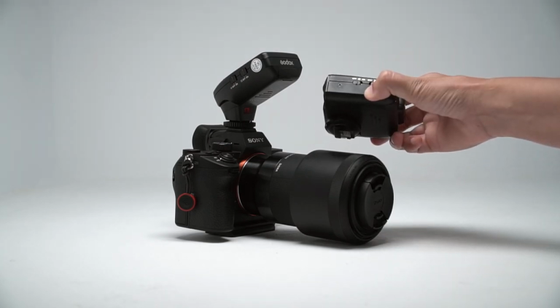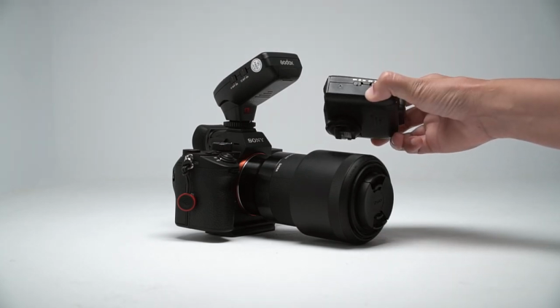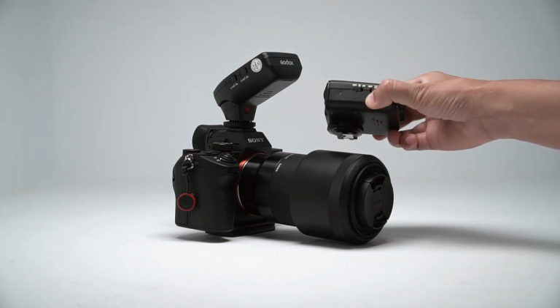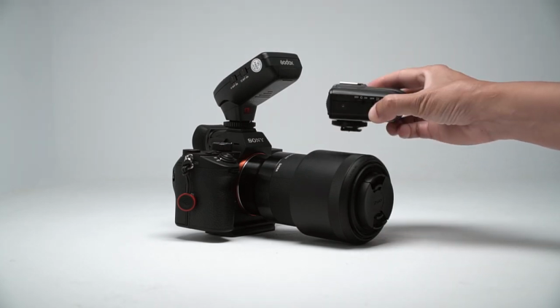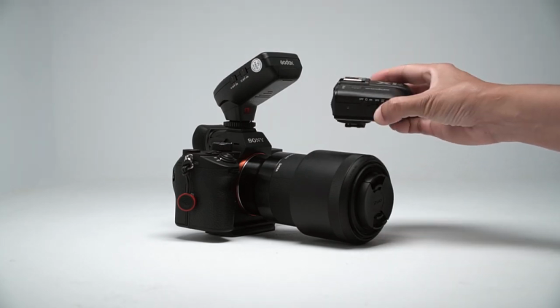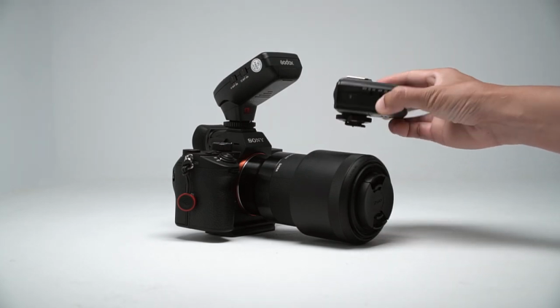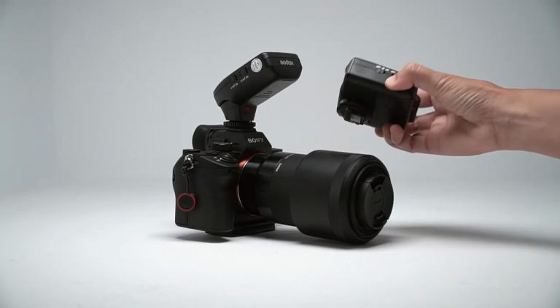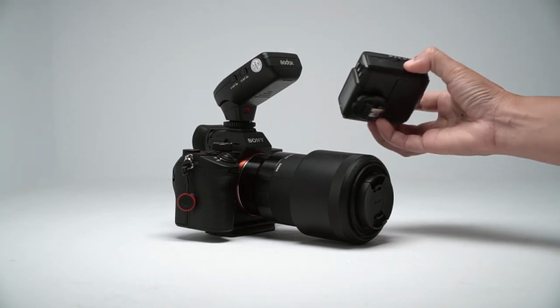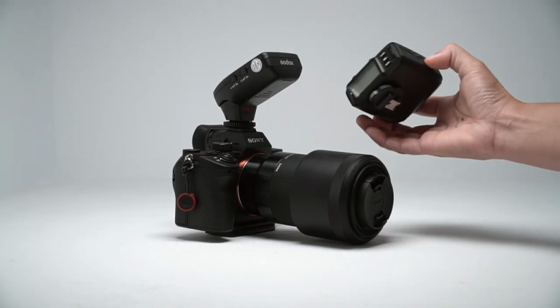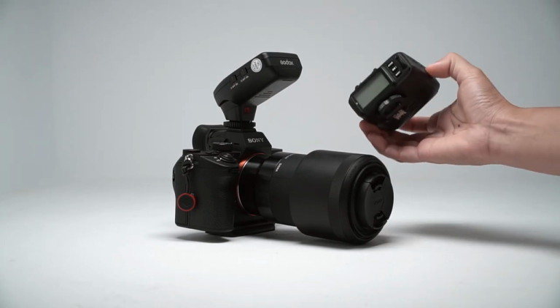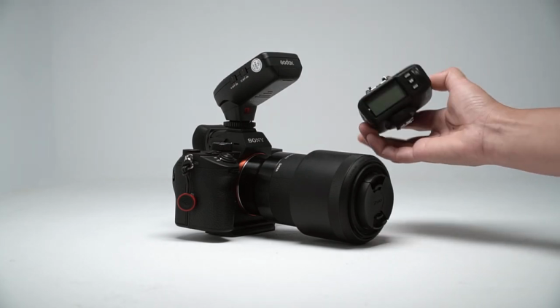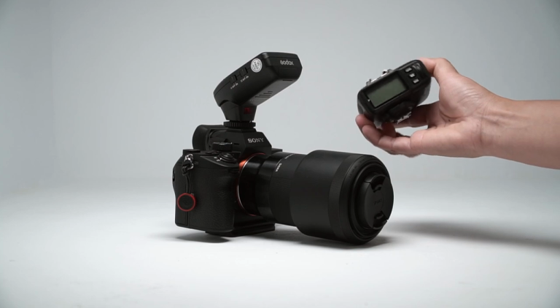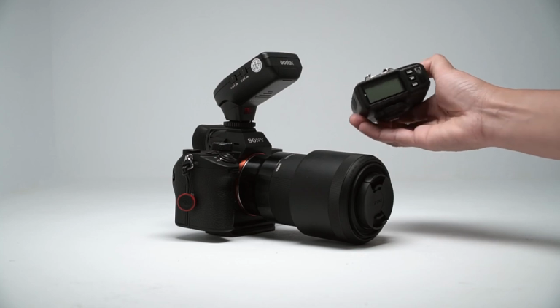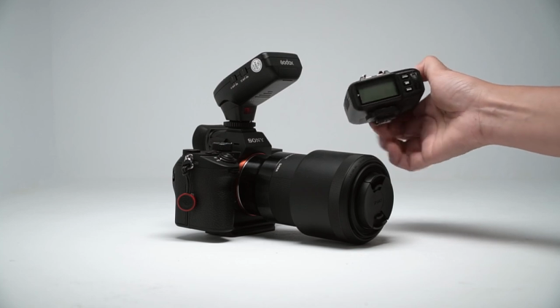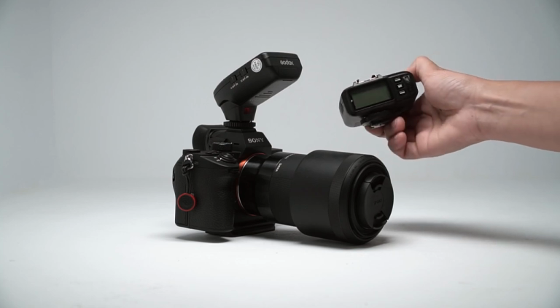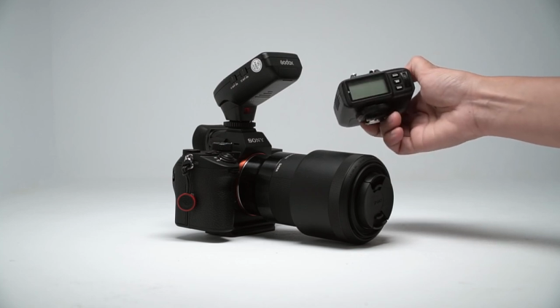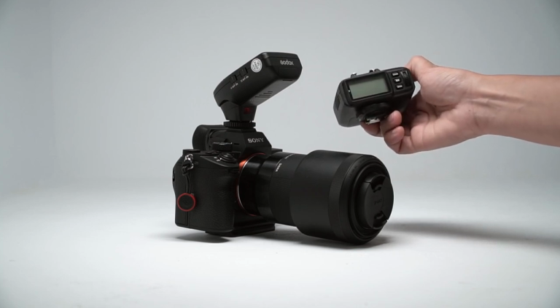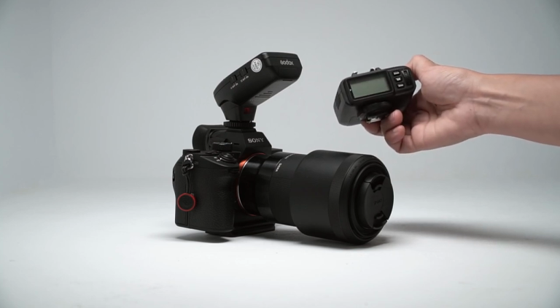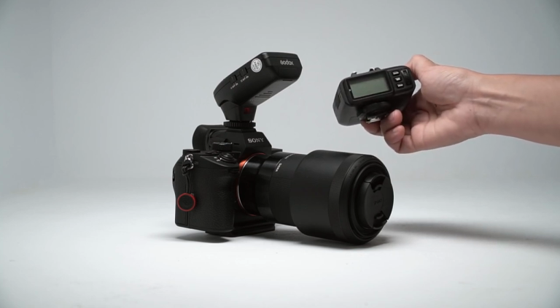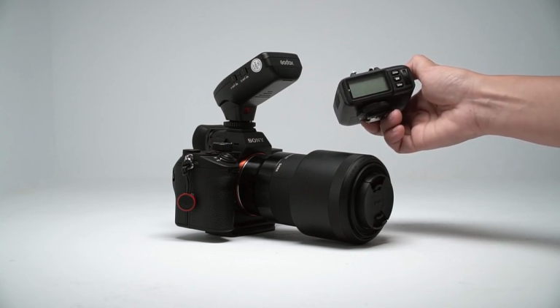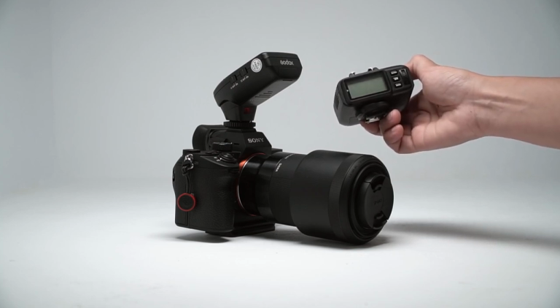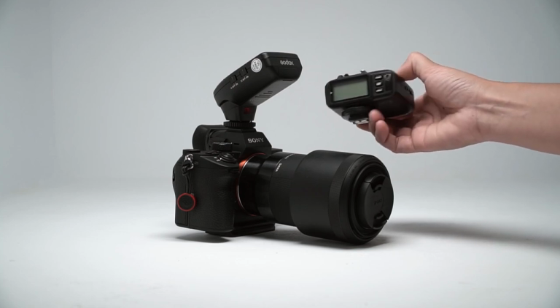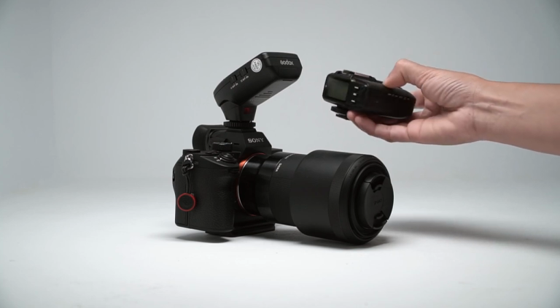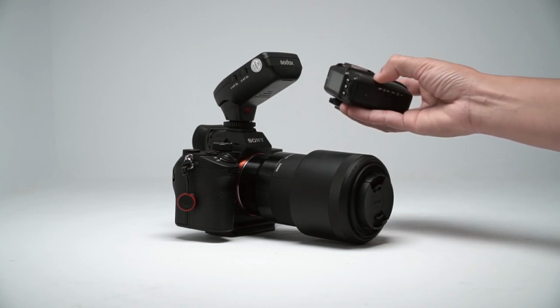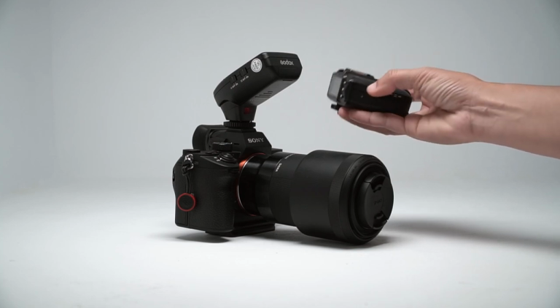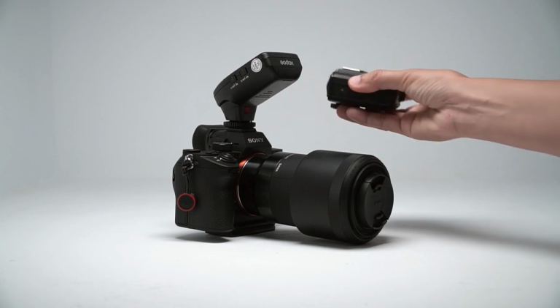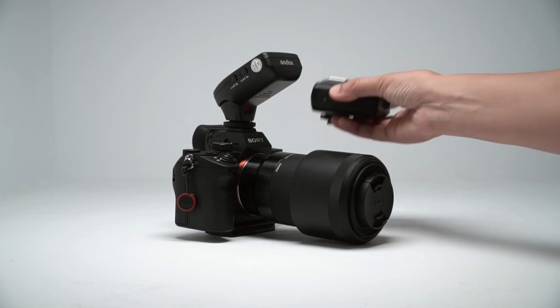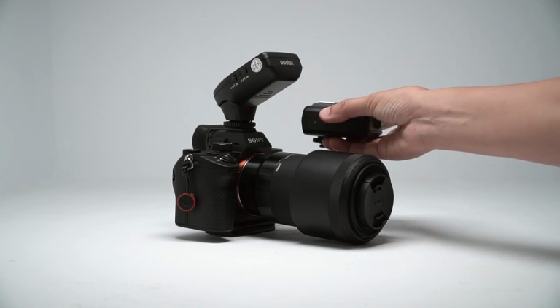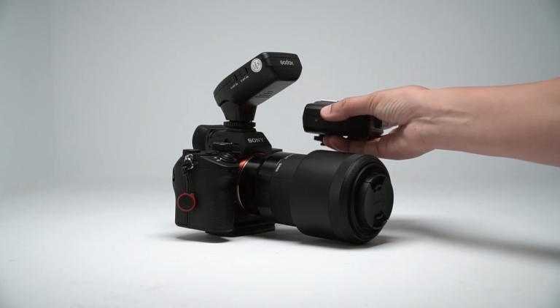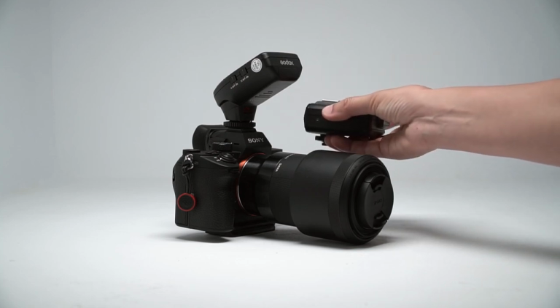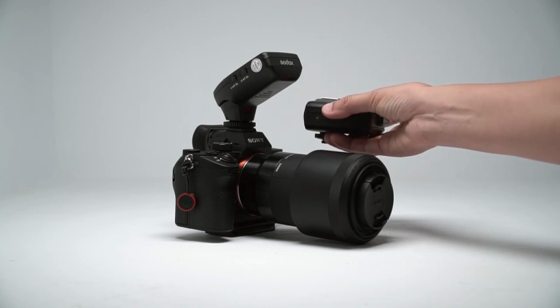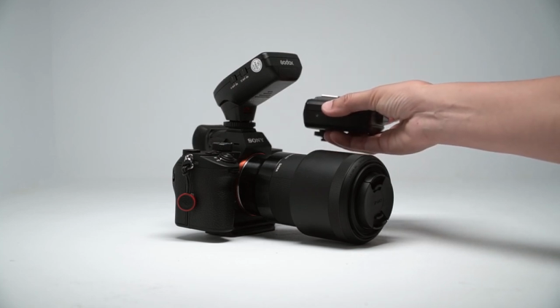The LCD is much smaller and there are fewer buttons on this, which means there are usability issues. But that's for another video.